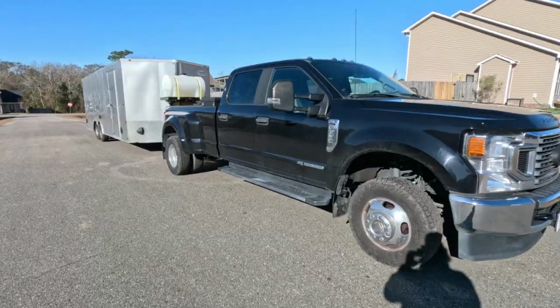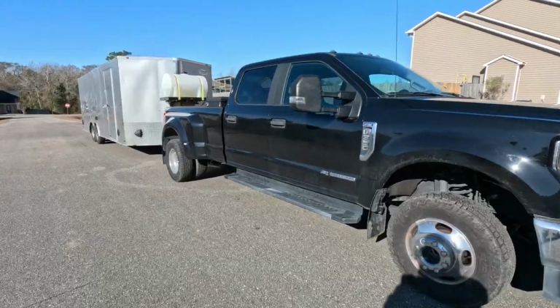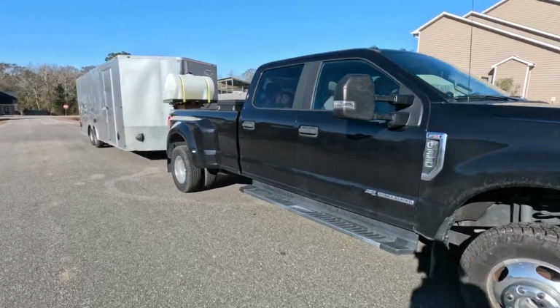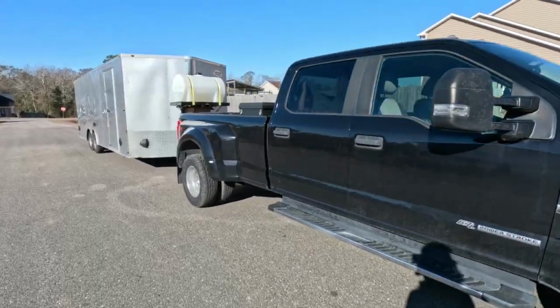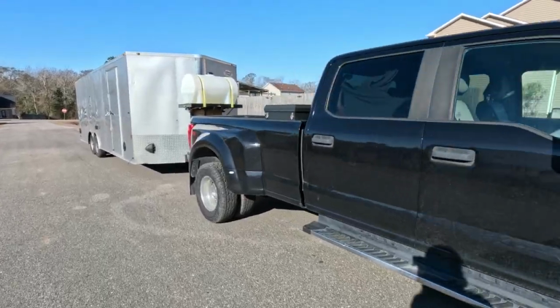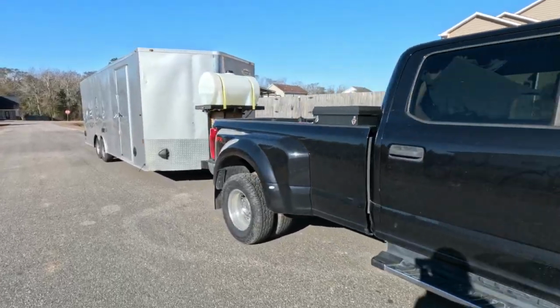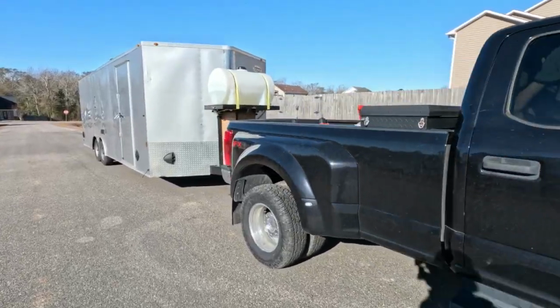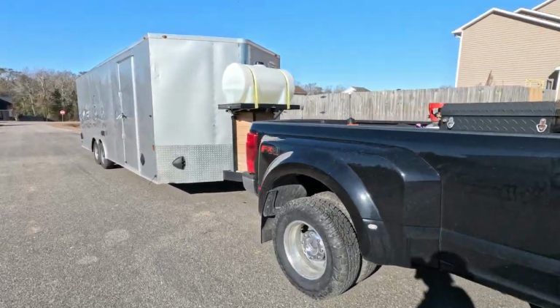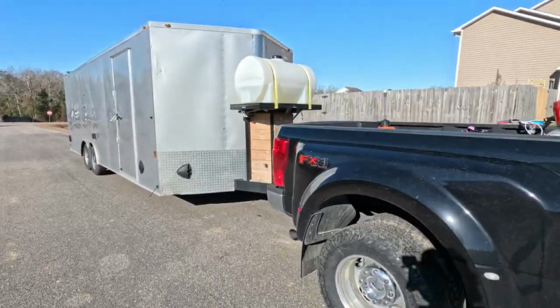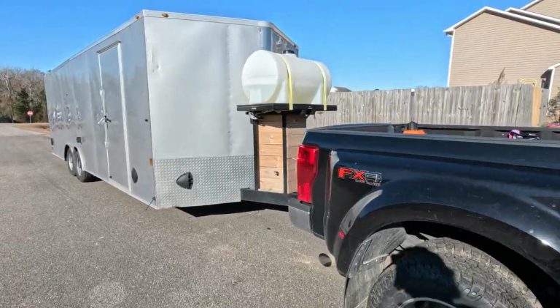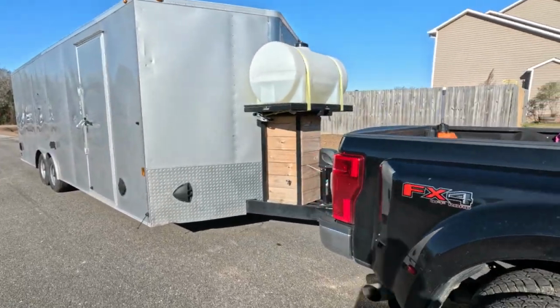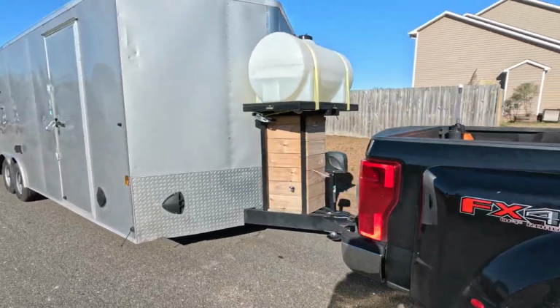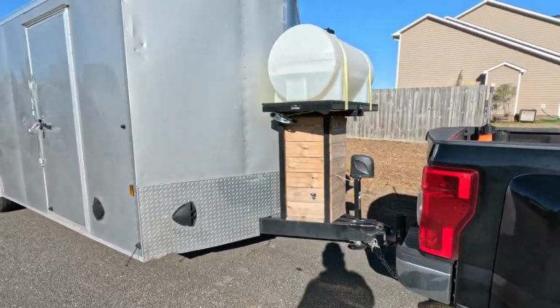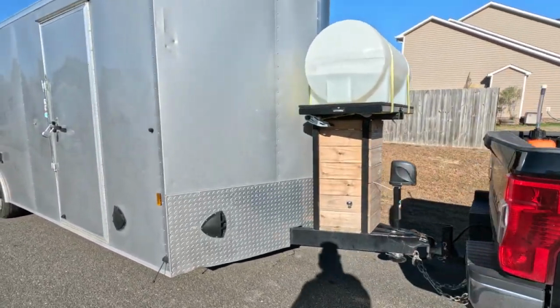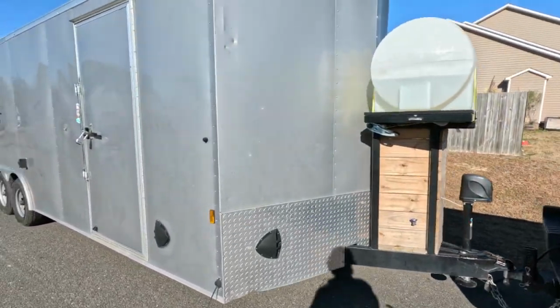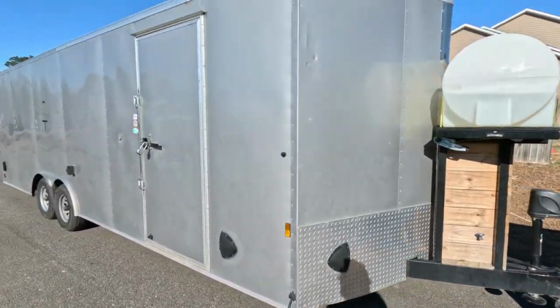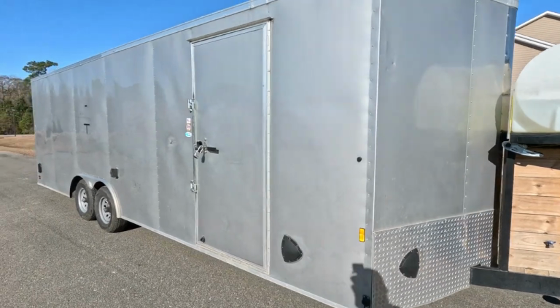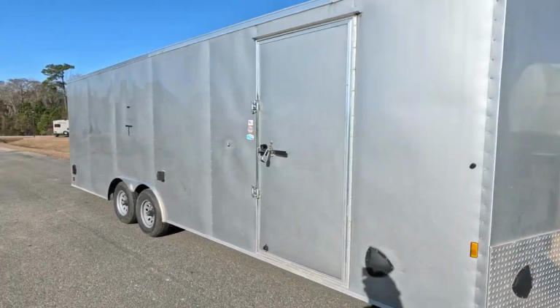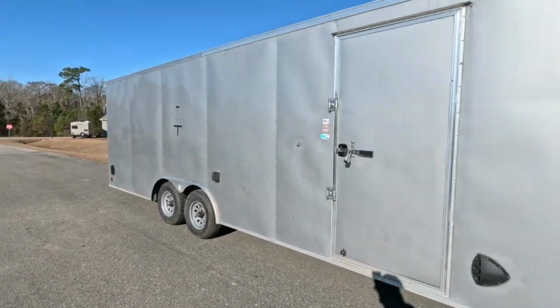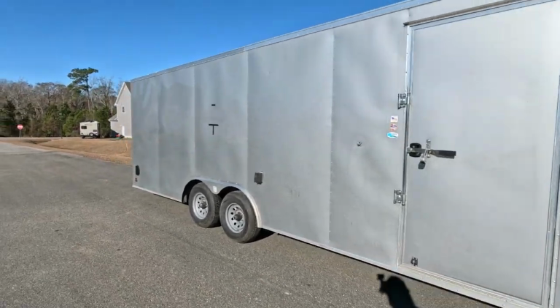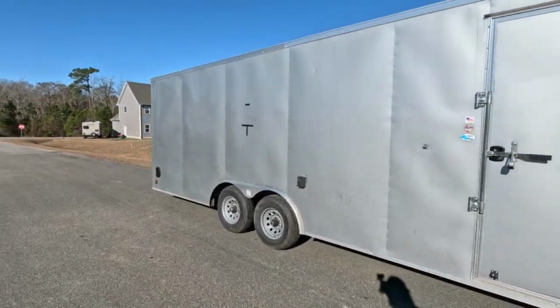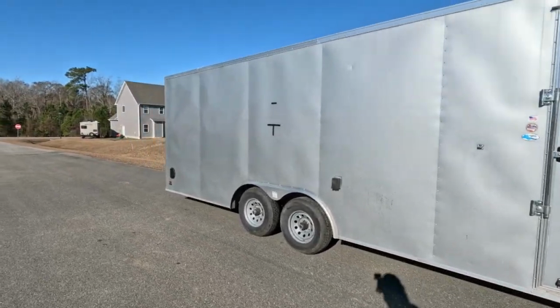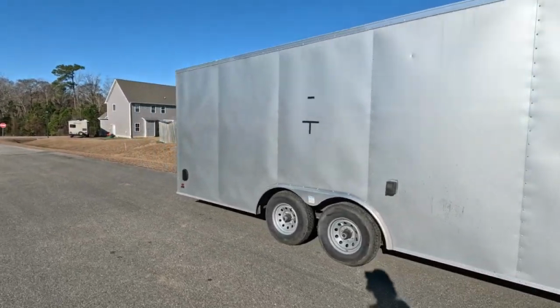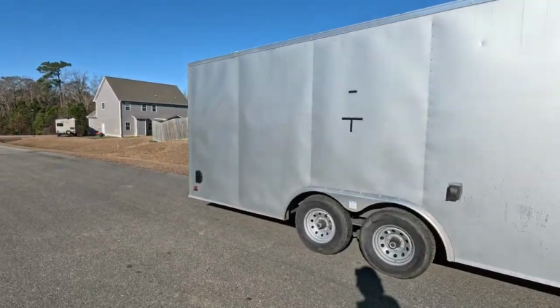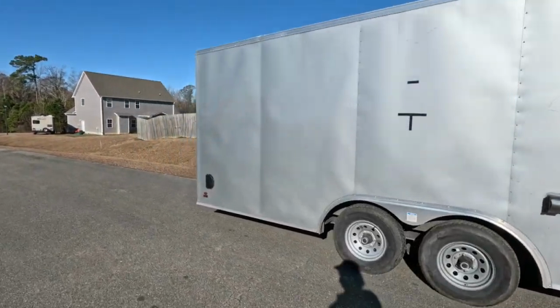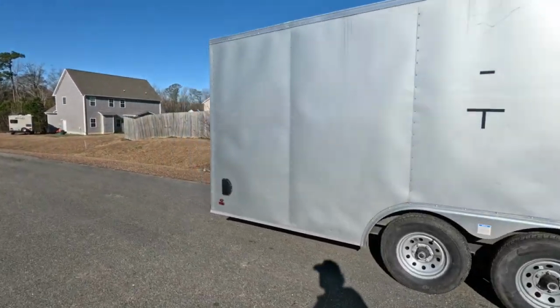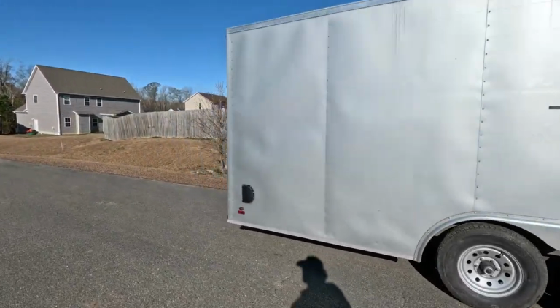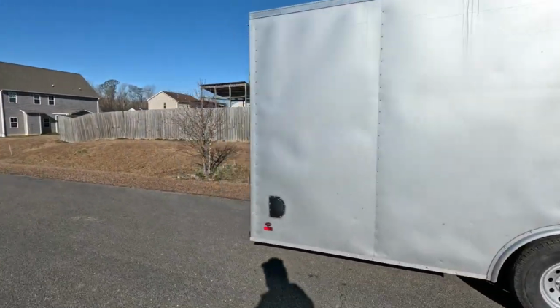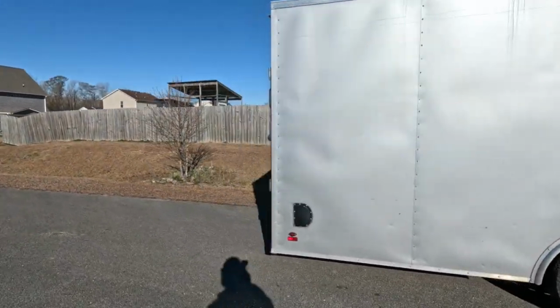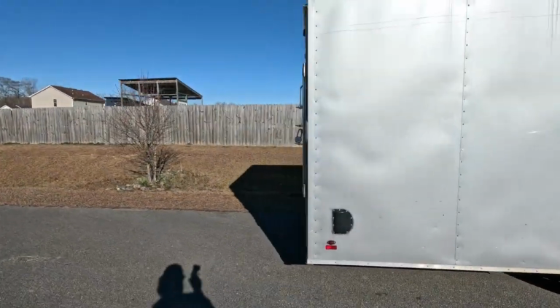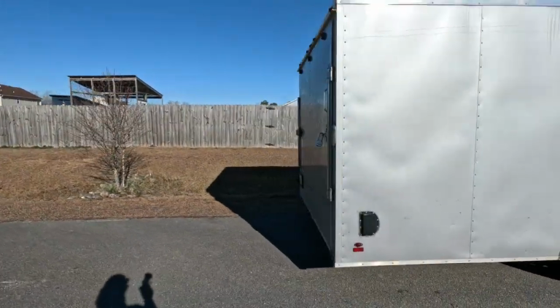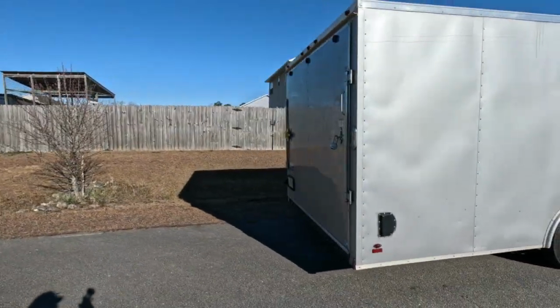Here's the setup. We have our 2020 F350 Dually pulling our eight and a half by 24 foot enclosed trailer.